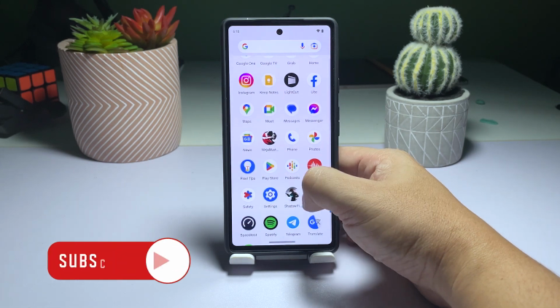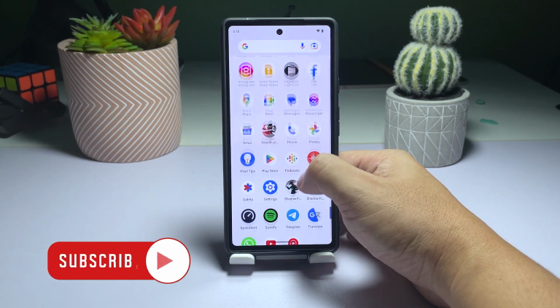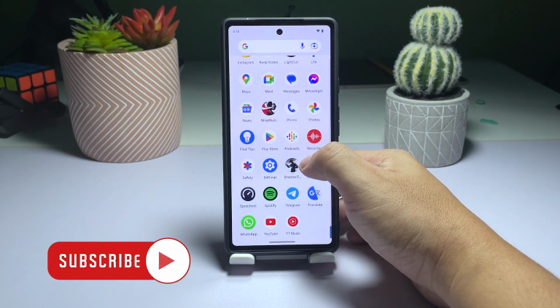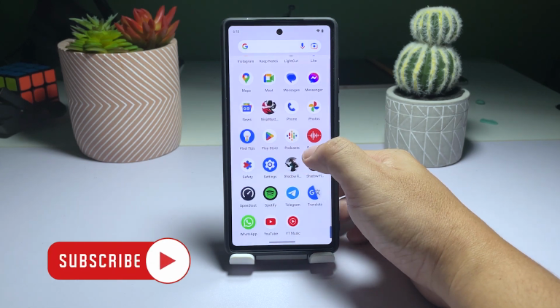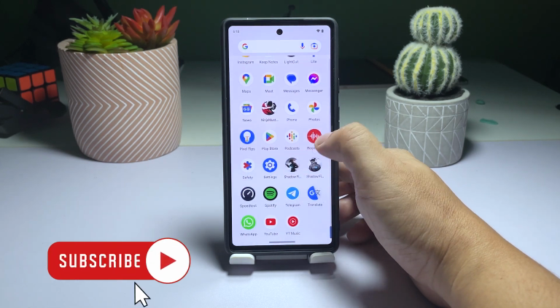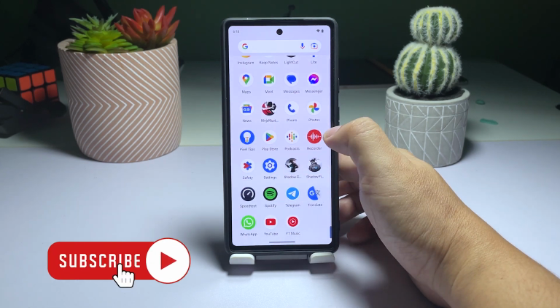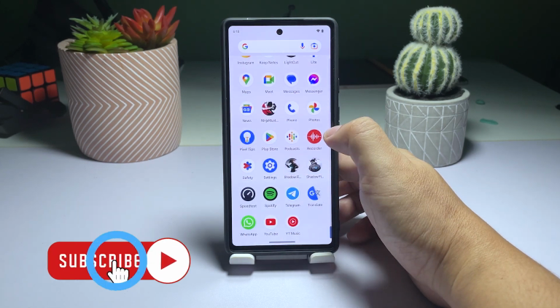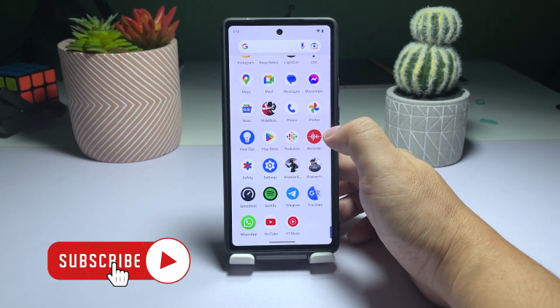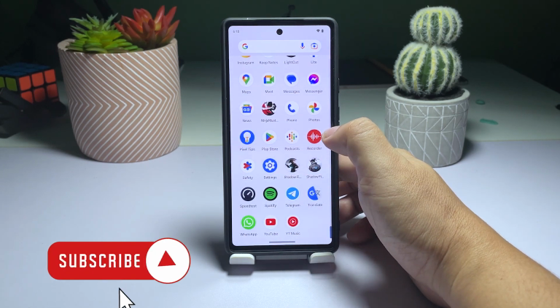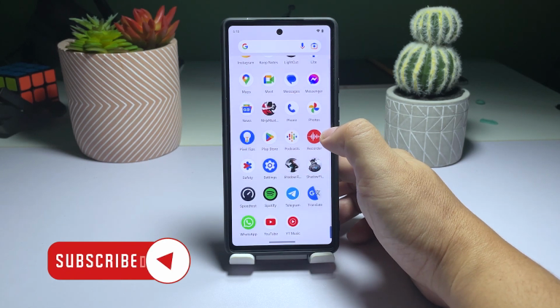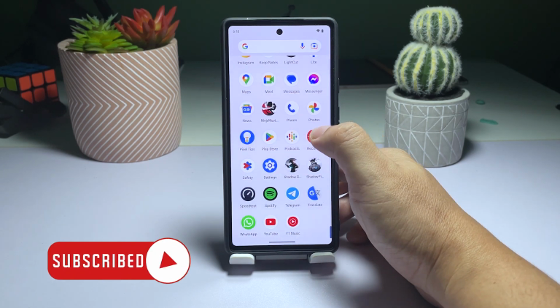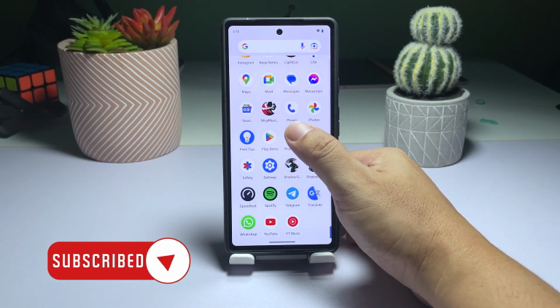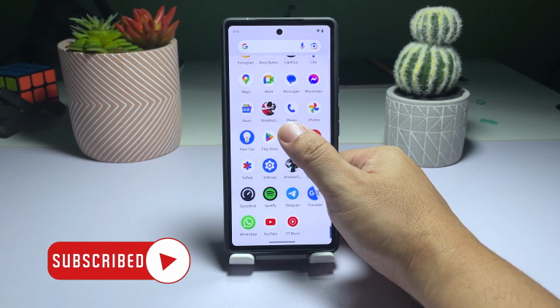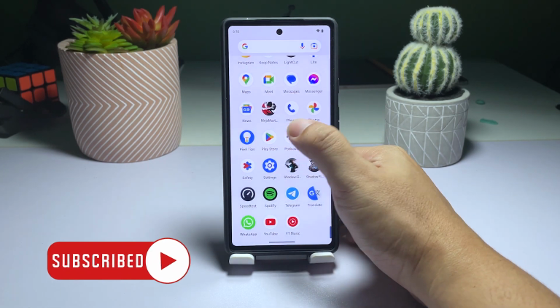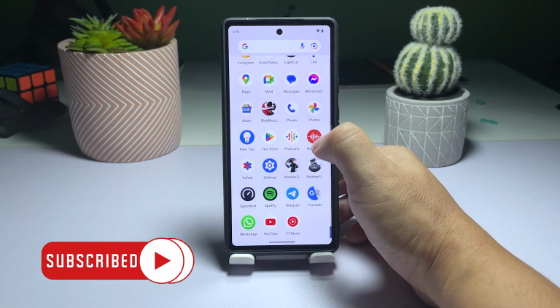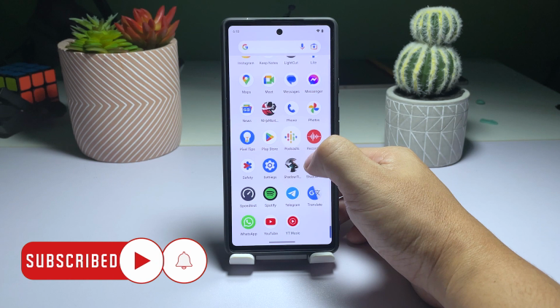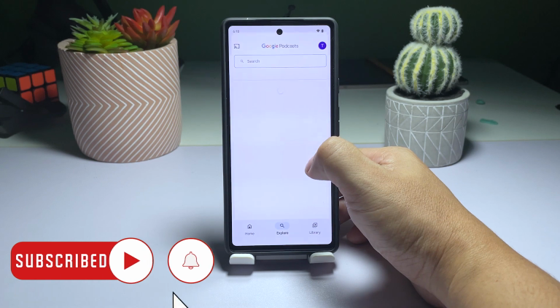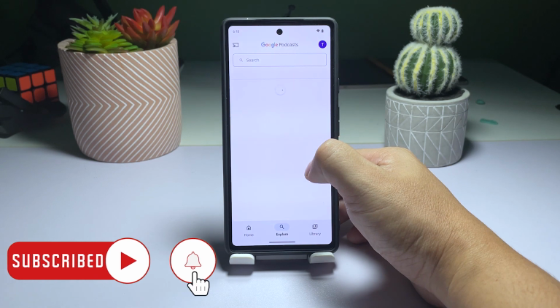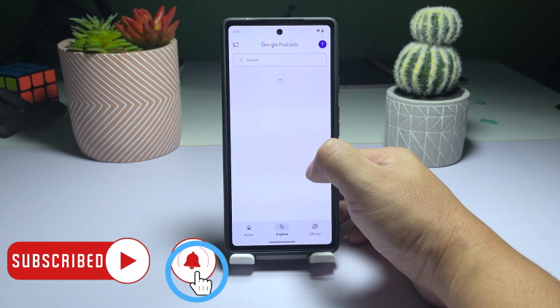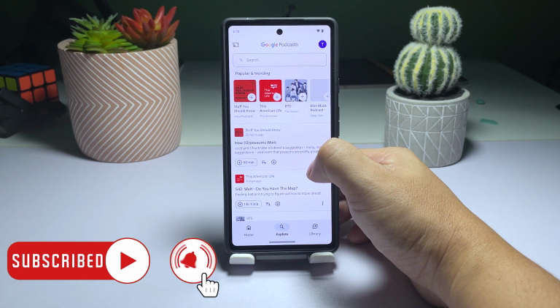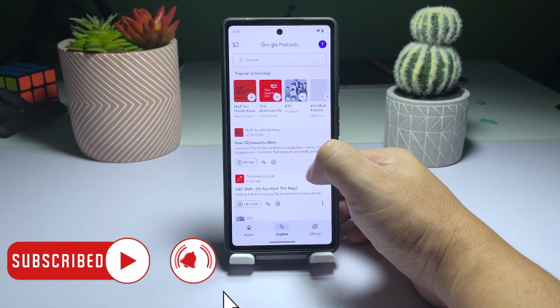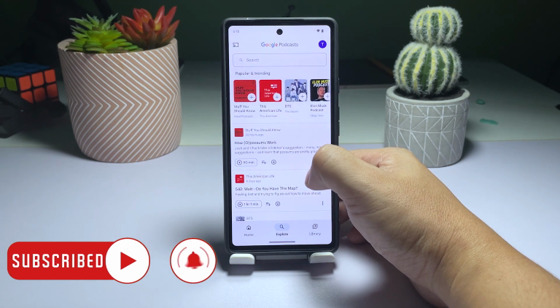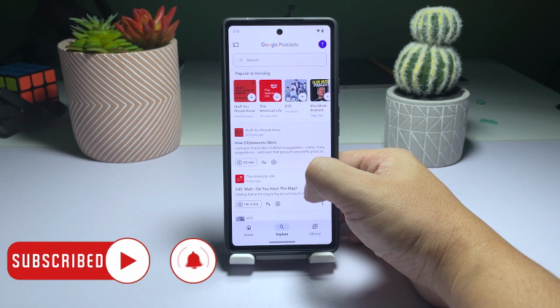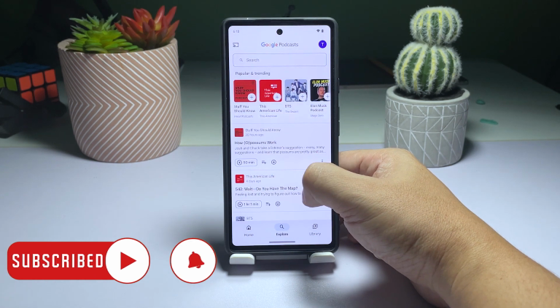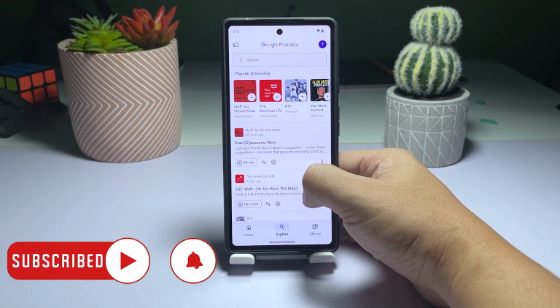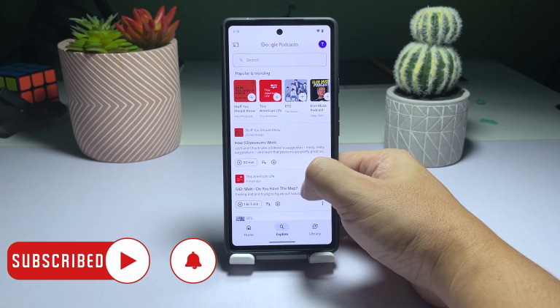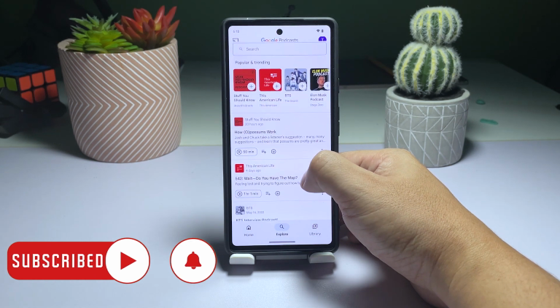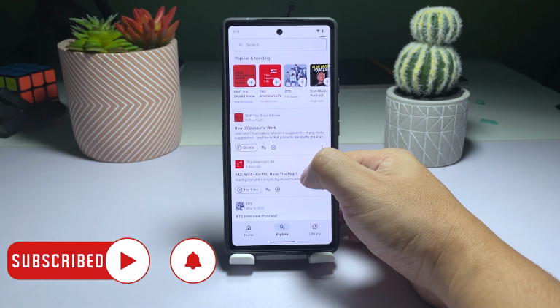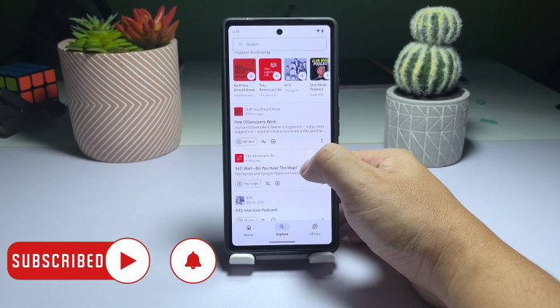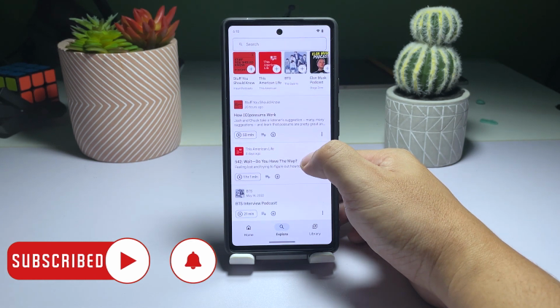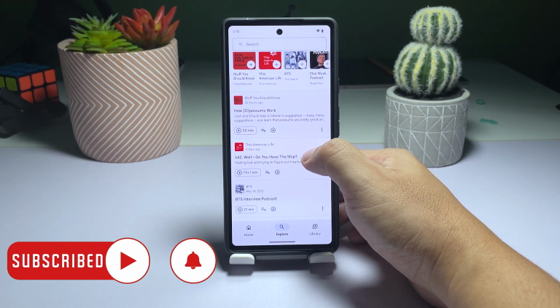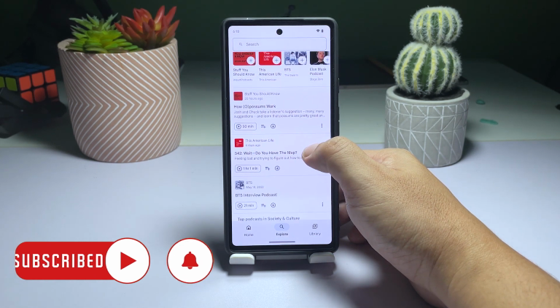If you enjoyed this video, please consider subscribing to our channel or checking out some of our other videos. Have a great day!